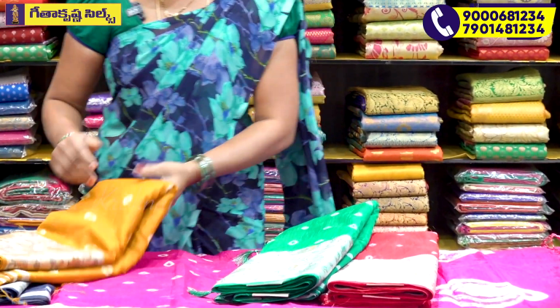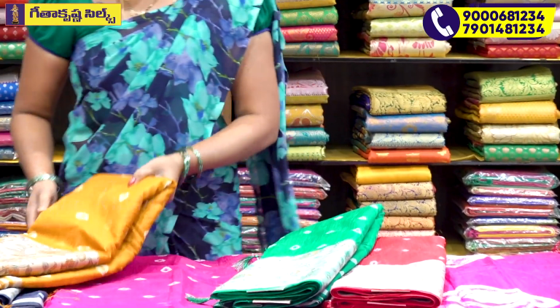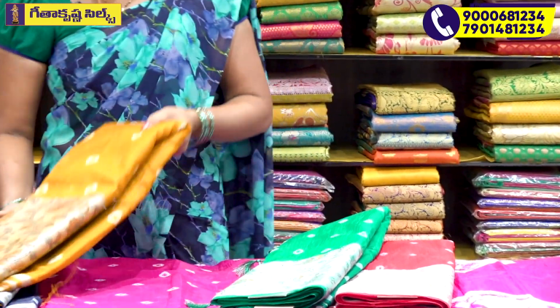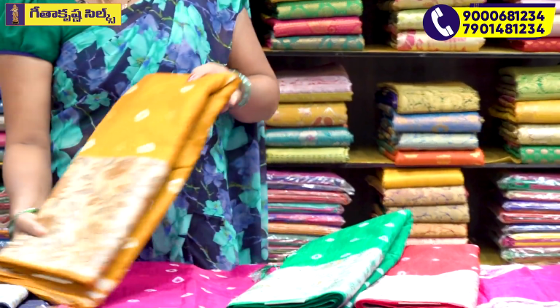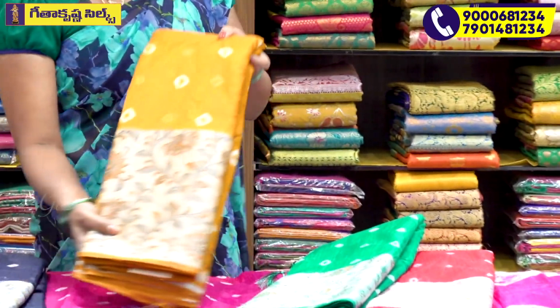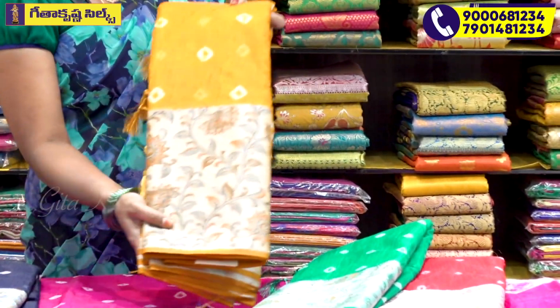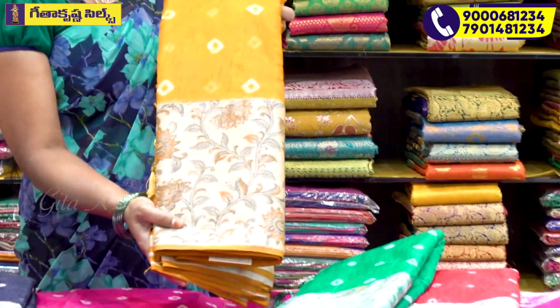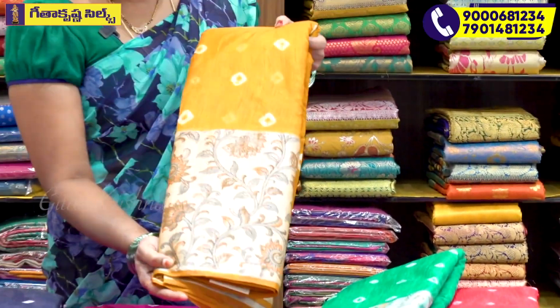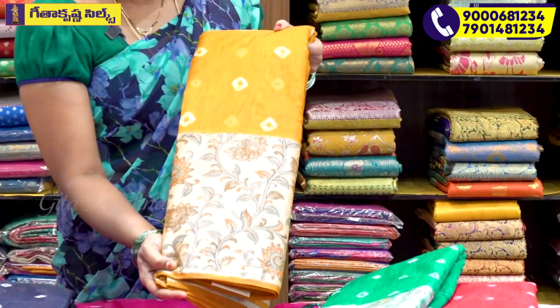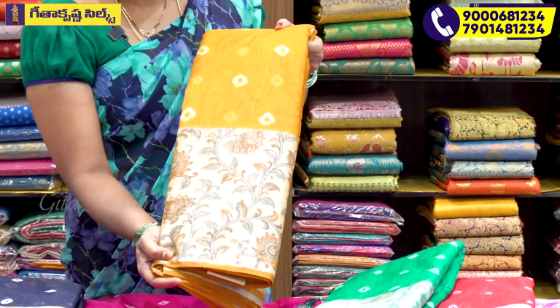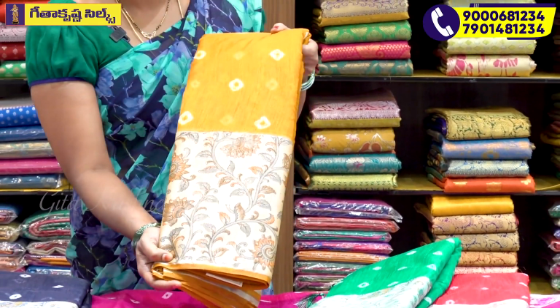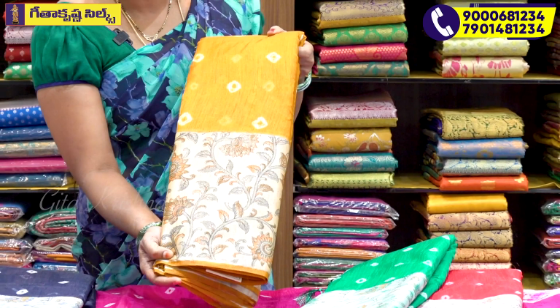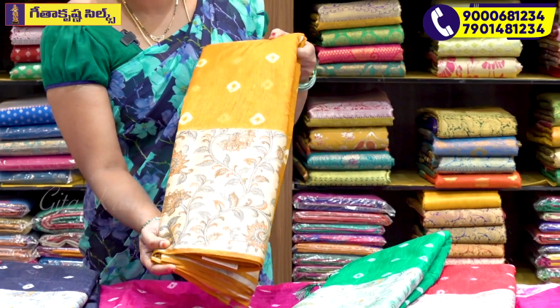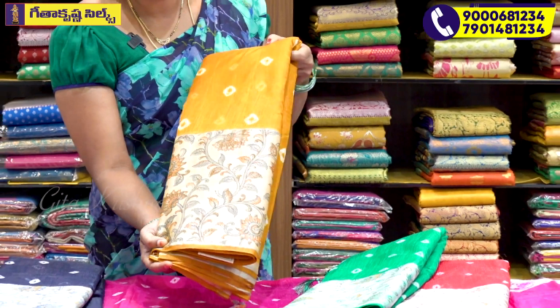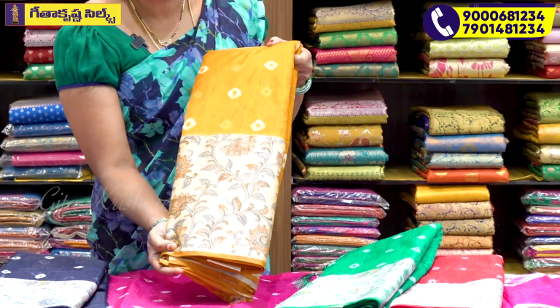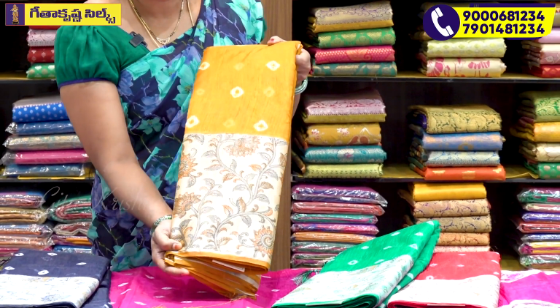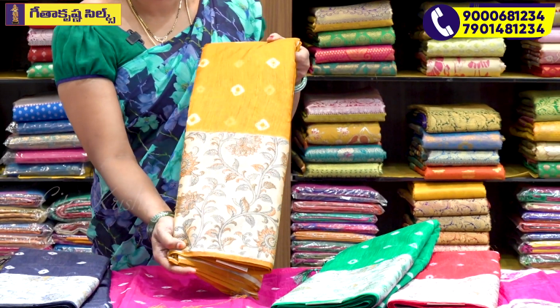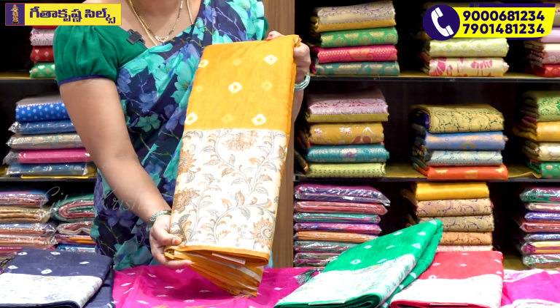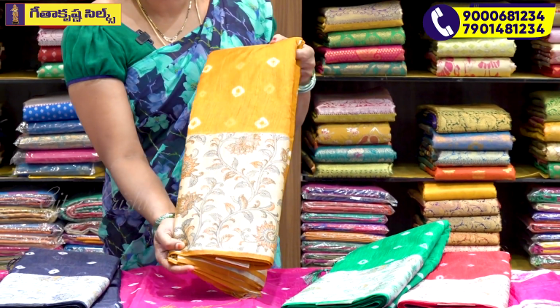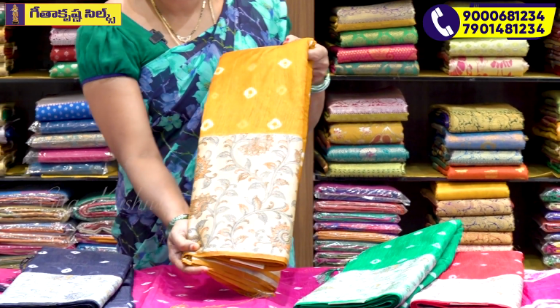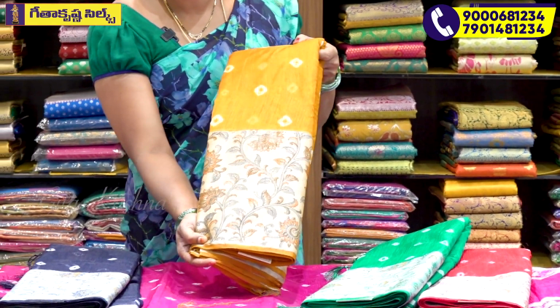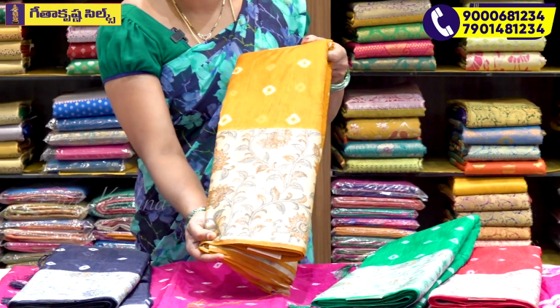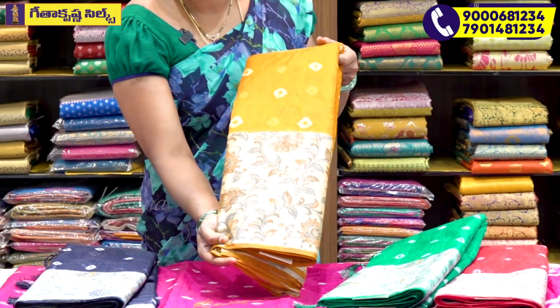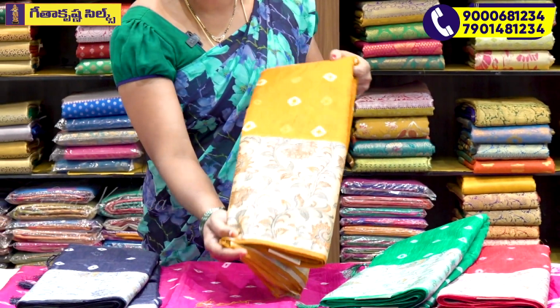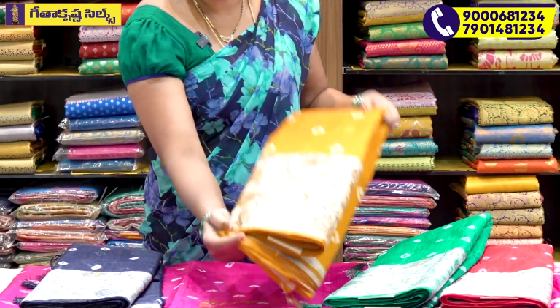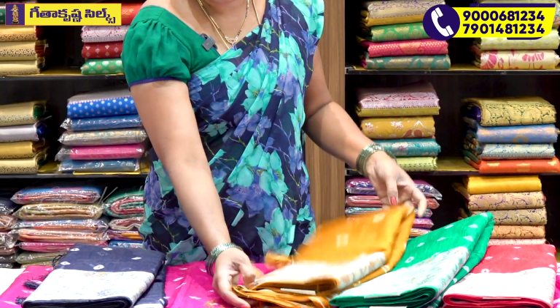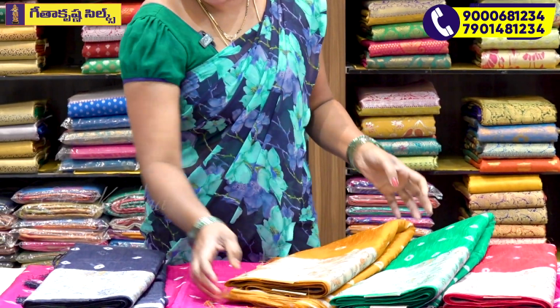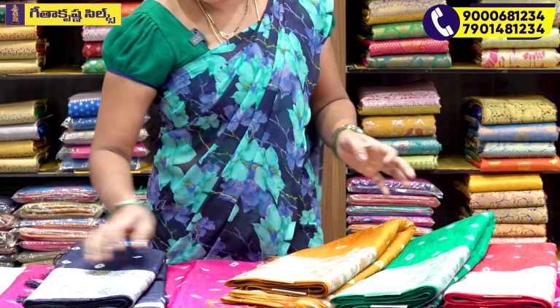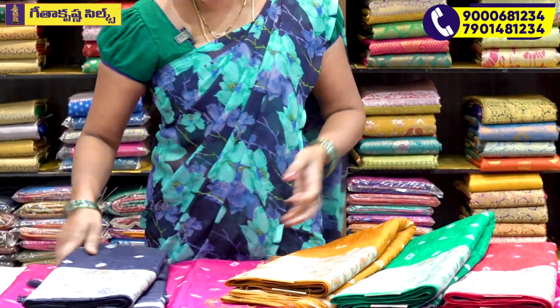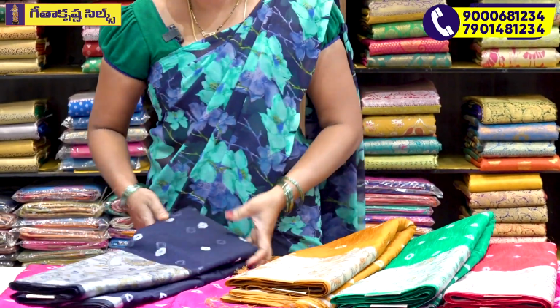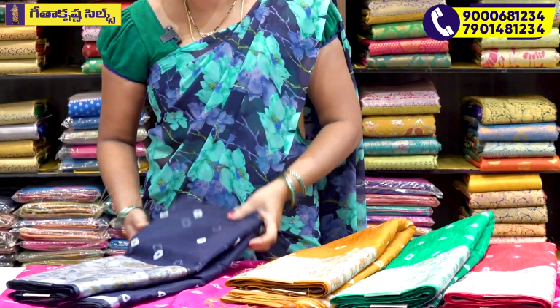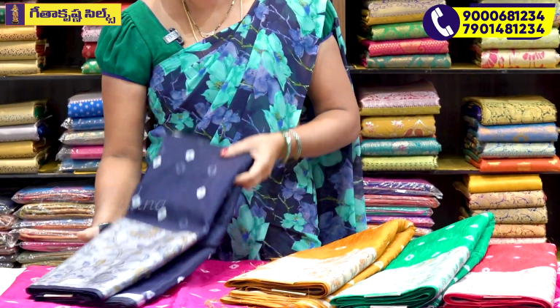The color is the color of the mustard, like a 4-hole print. The color will be like a navy blue.